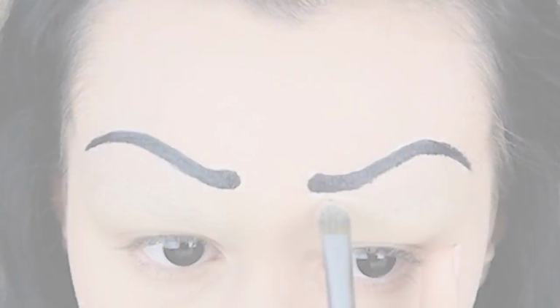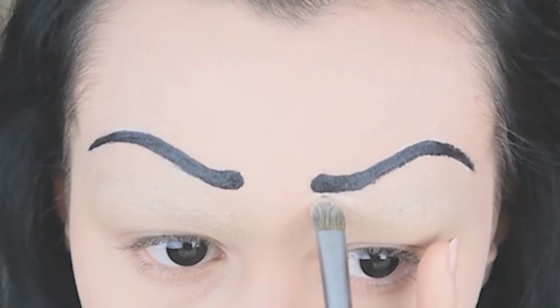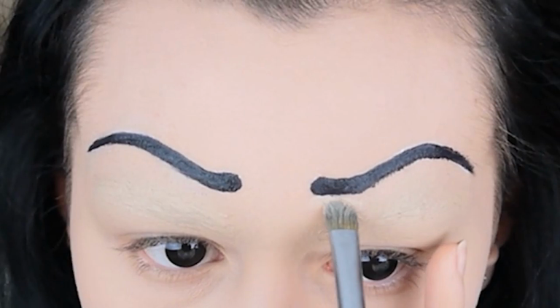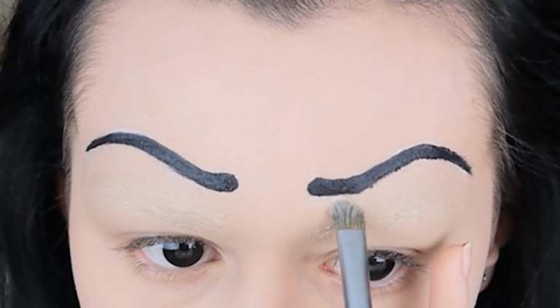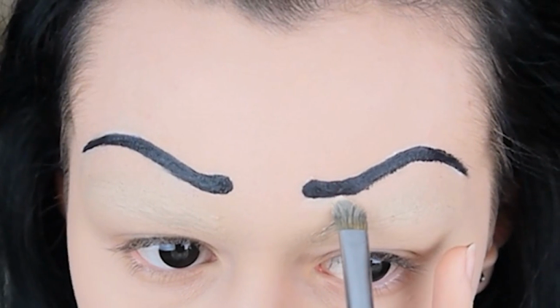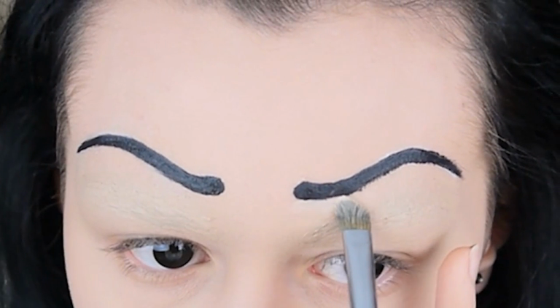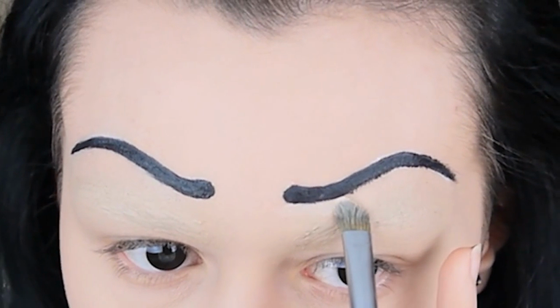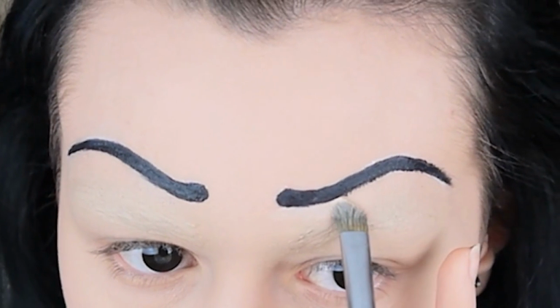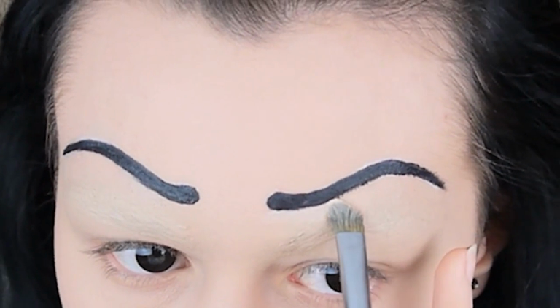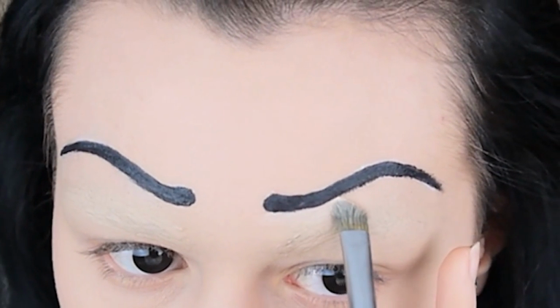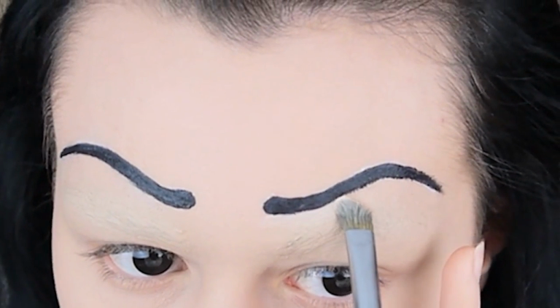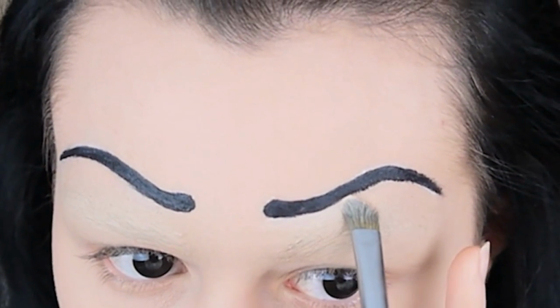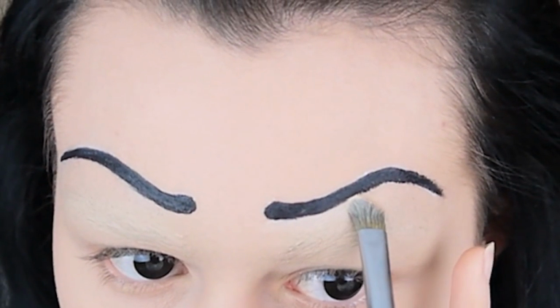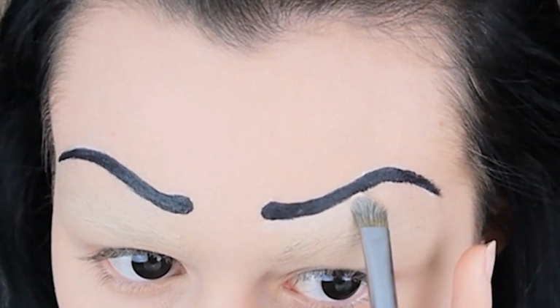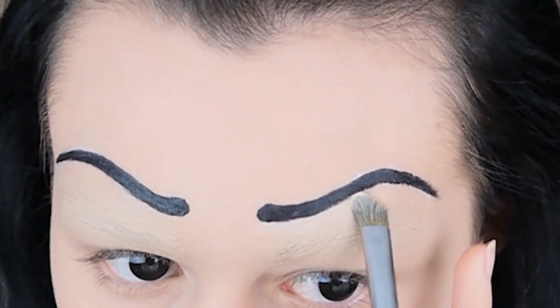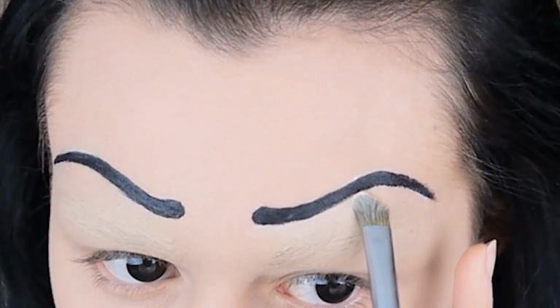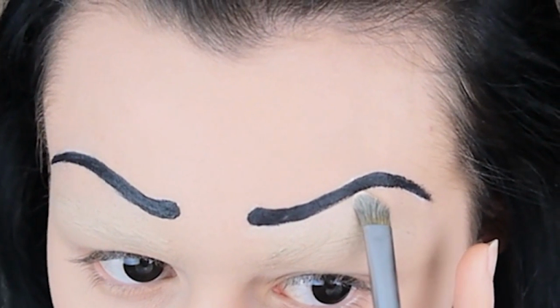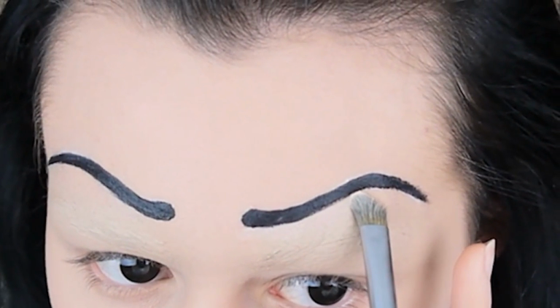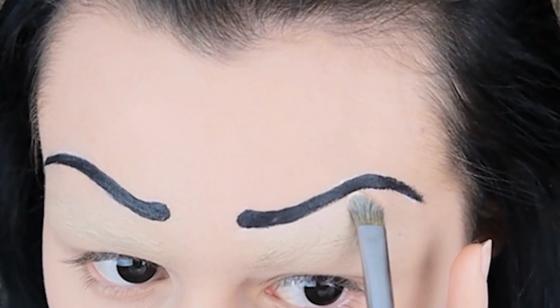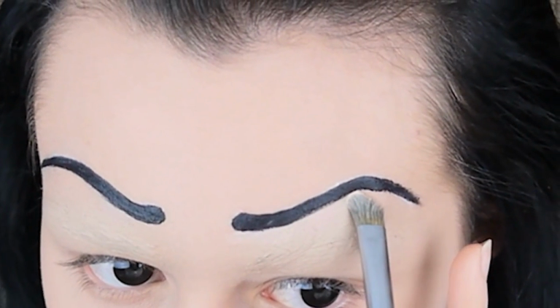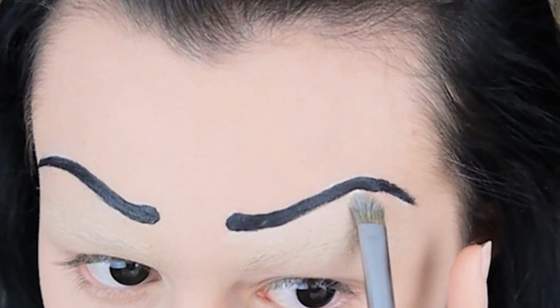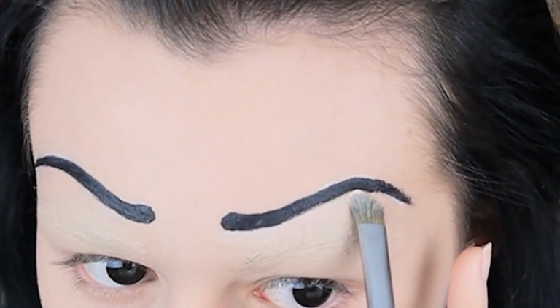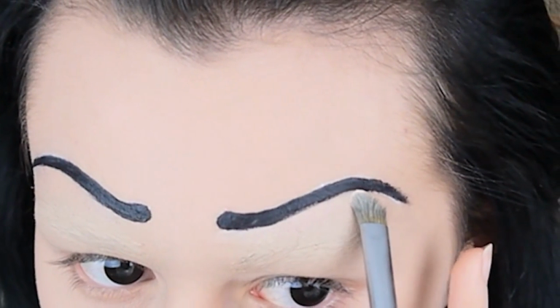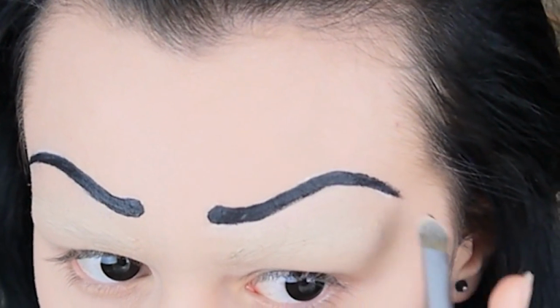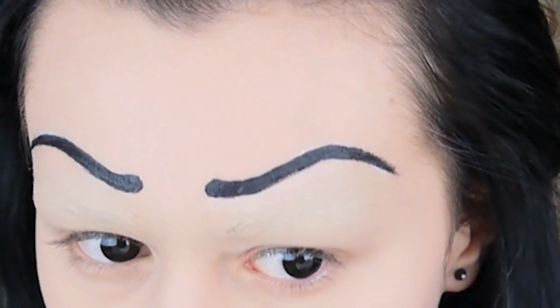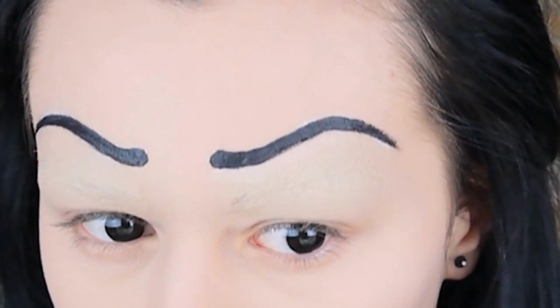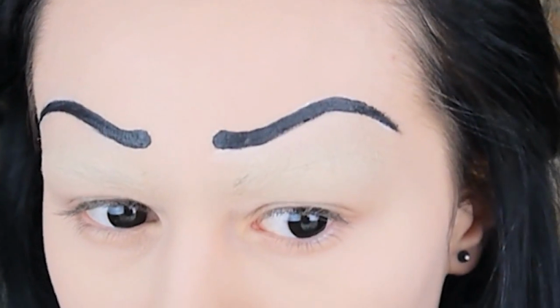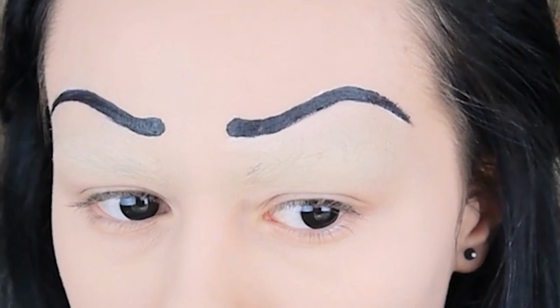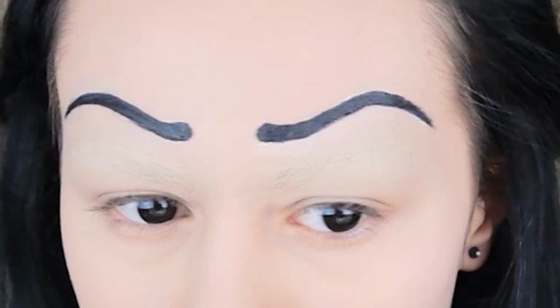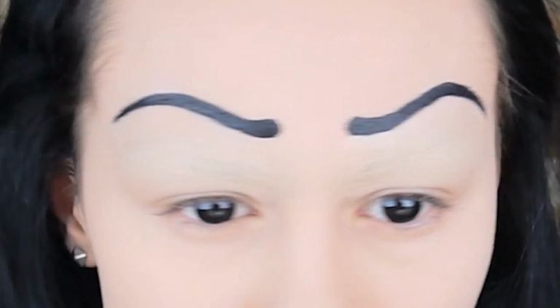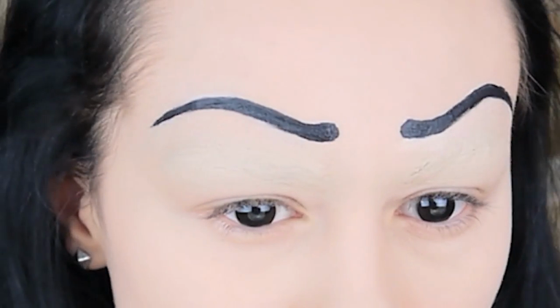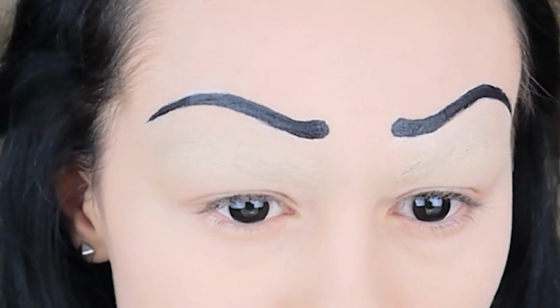Next, just clean up any wobbly edges, and if you've used a gel liner like I have, you'll want to set it in place with a black eyeshadow.